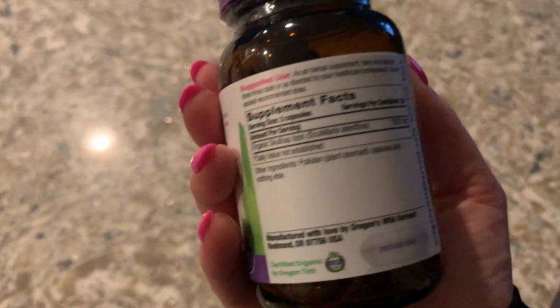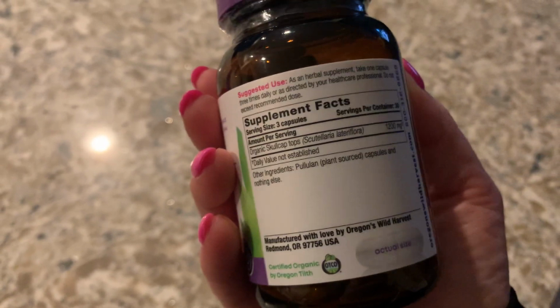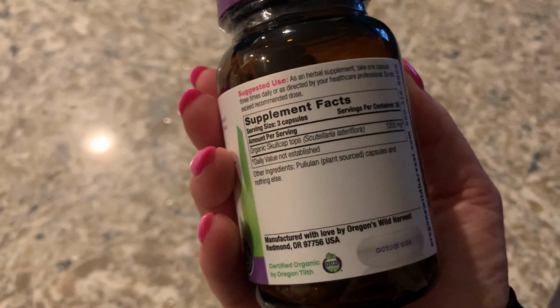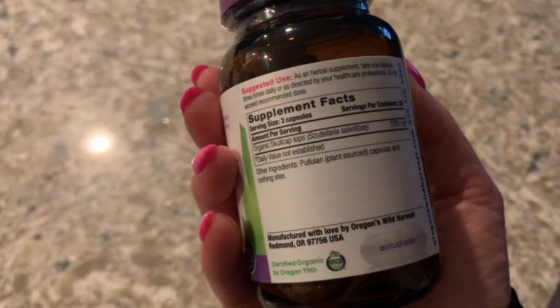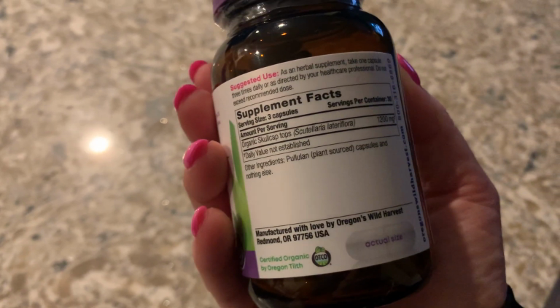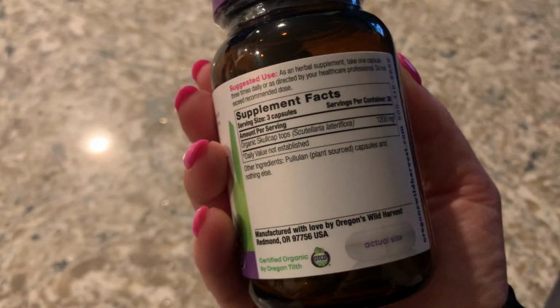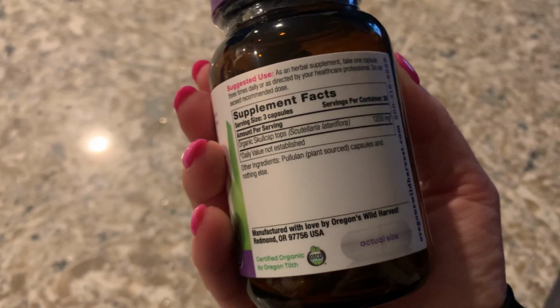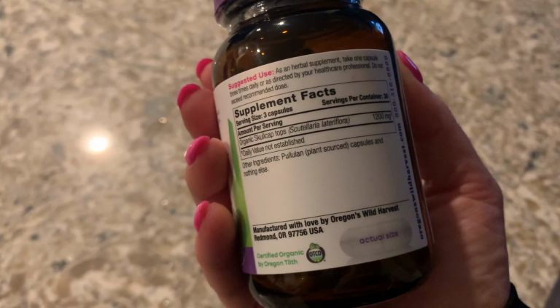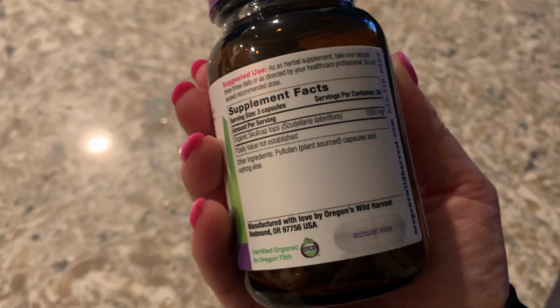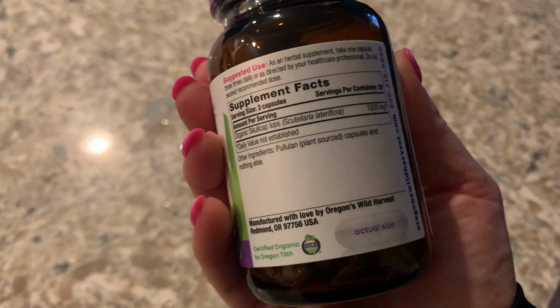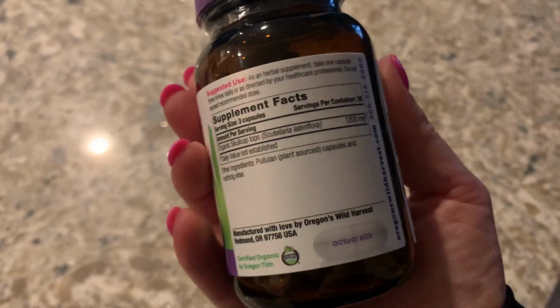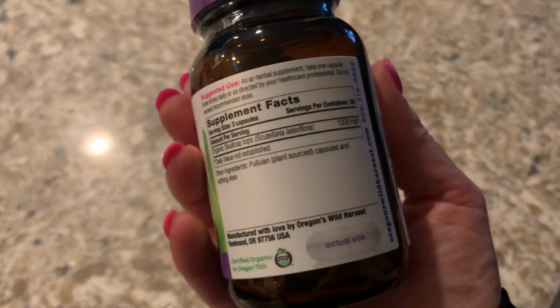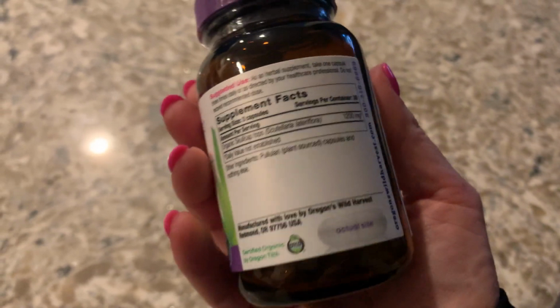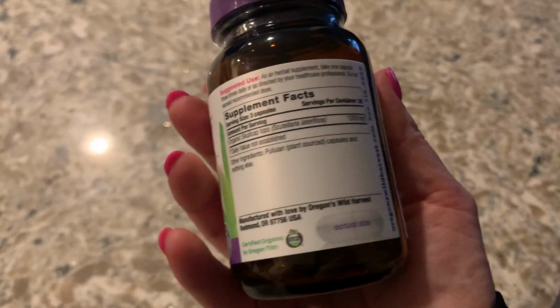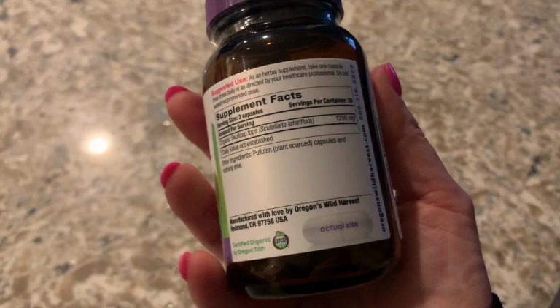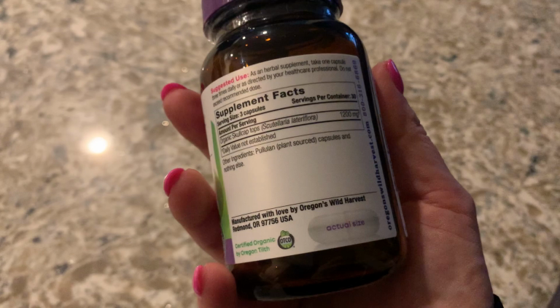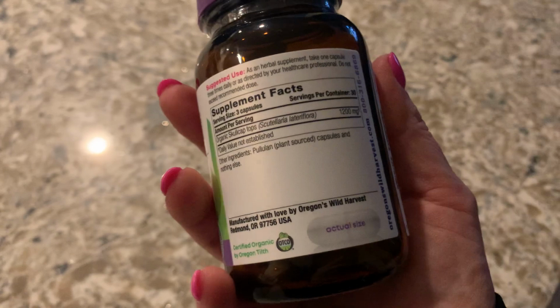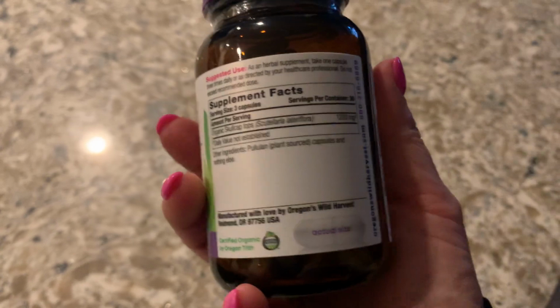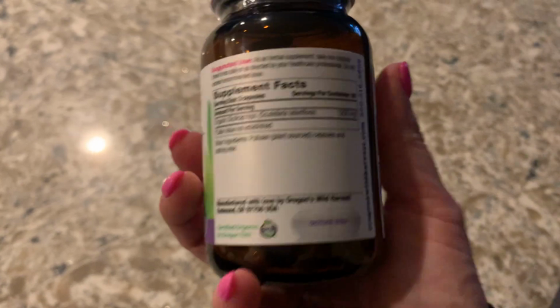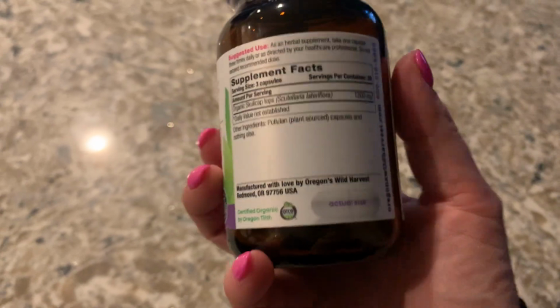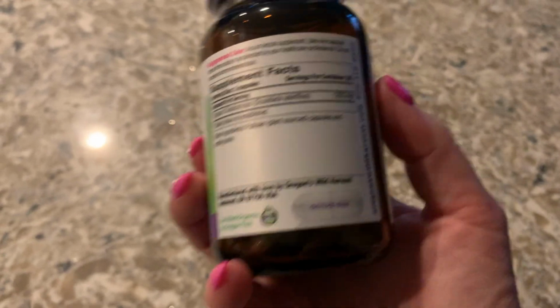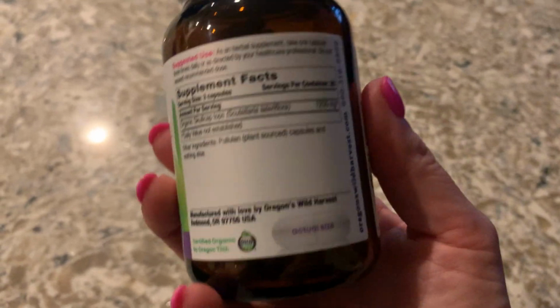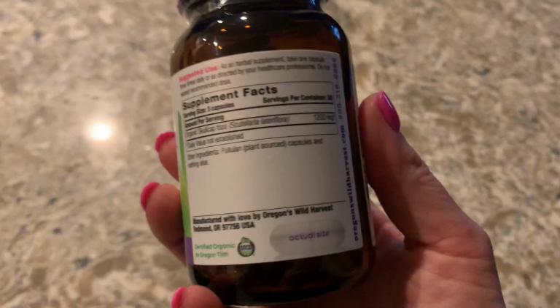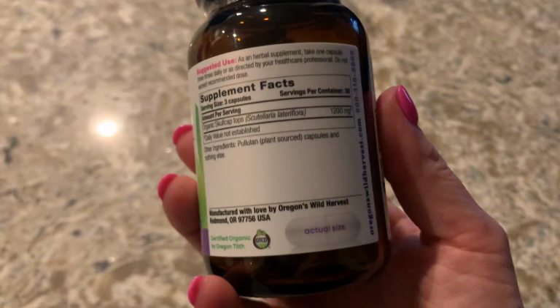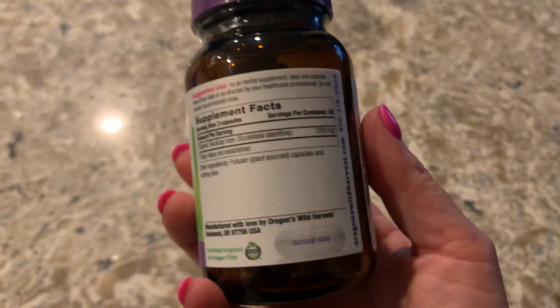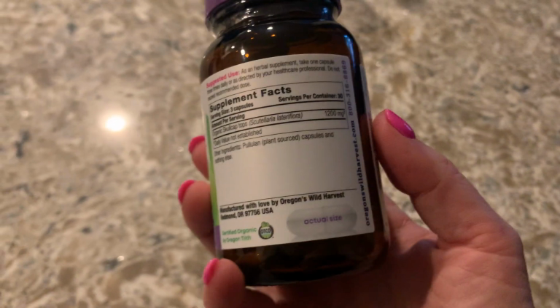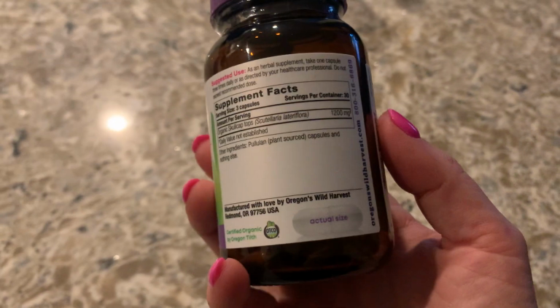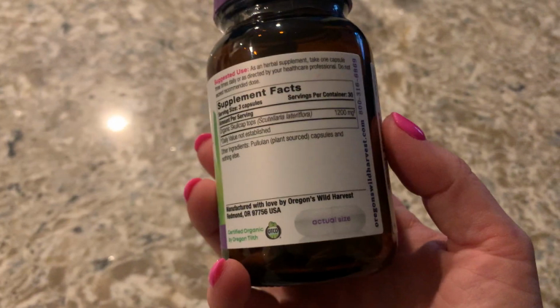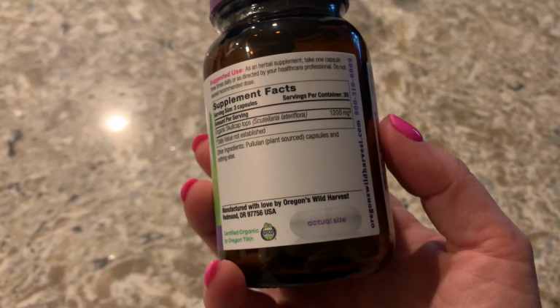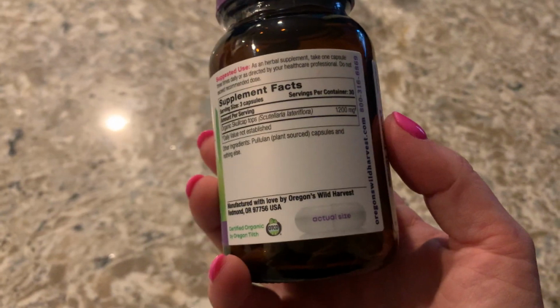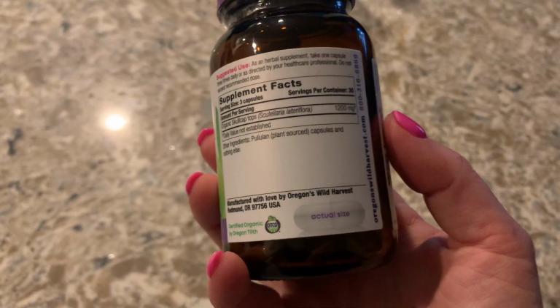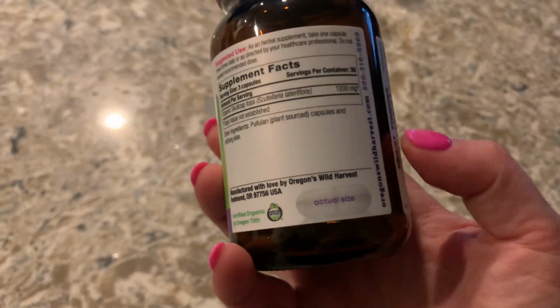So it's organic skullcap and pullulan plant-source capsules and nothing else. So you don't have to worry that you're taking something that maybe isn't good for you — this is all natural.